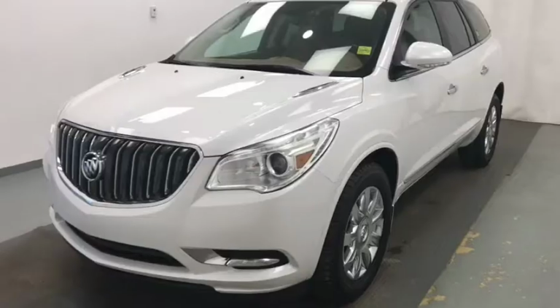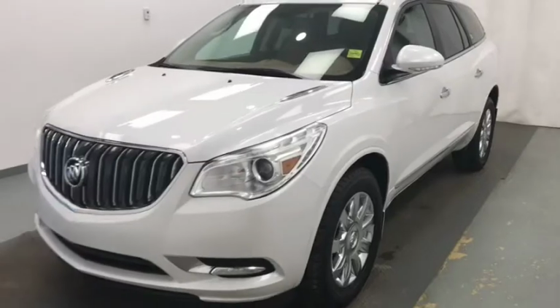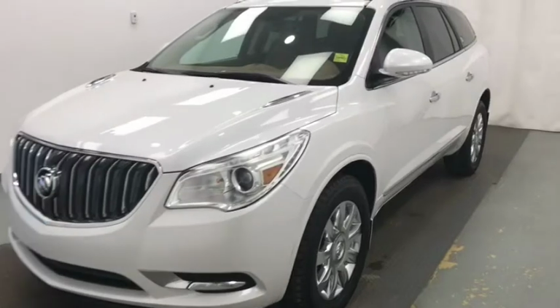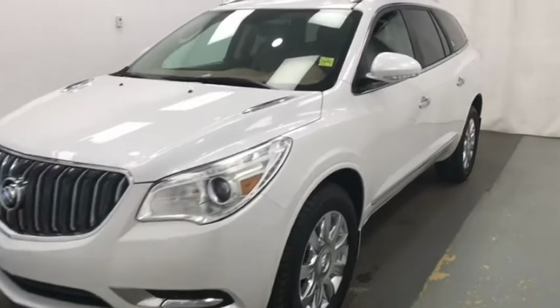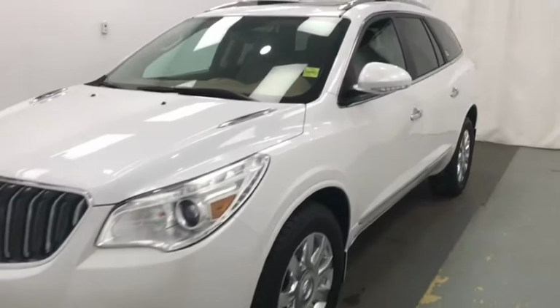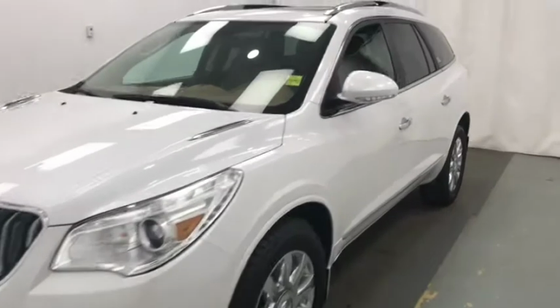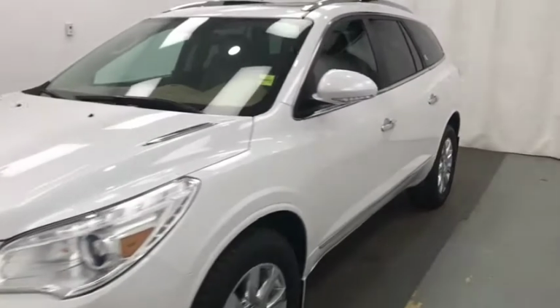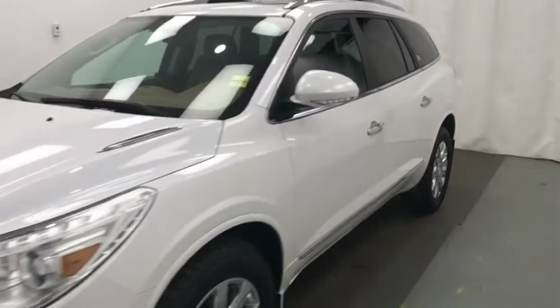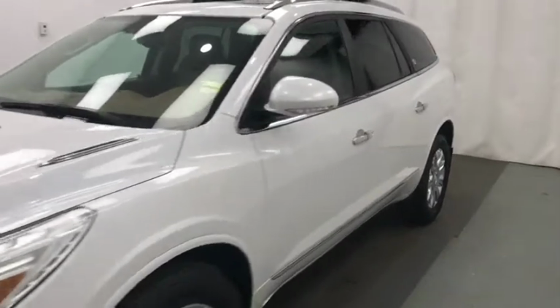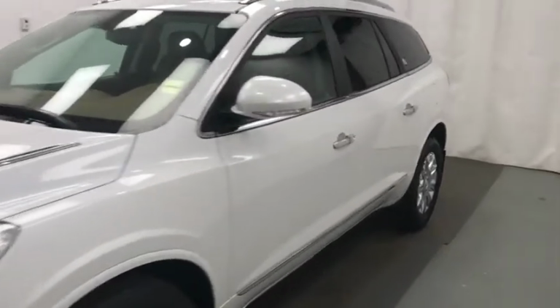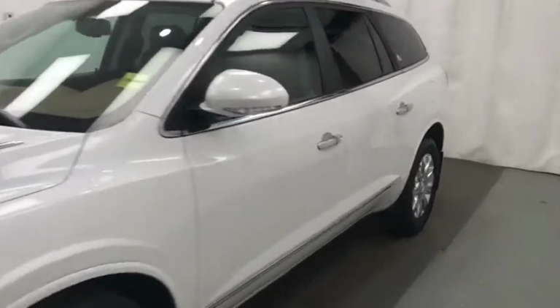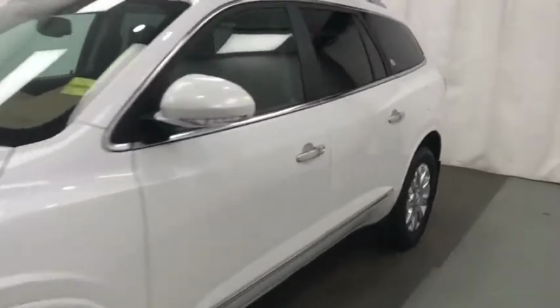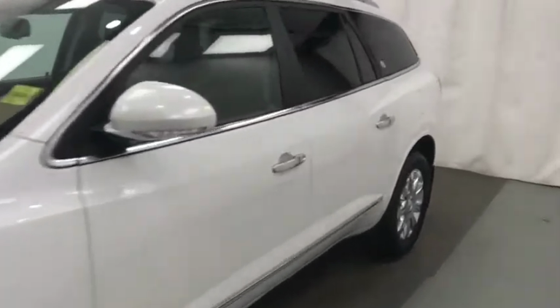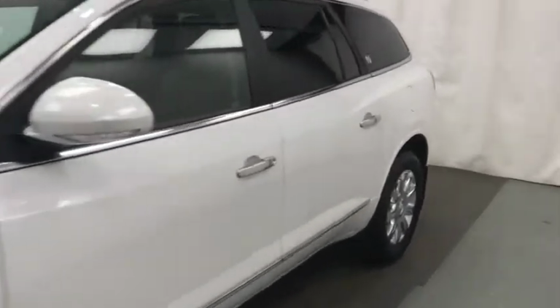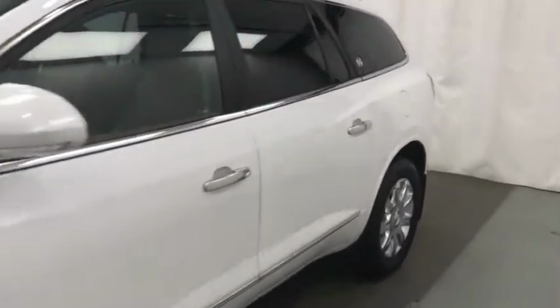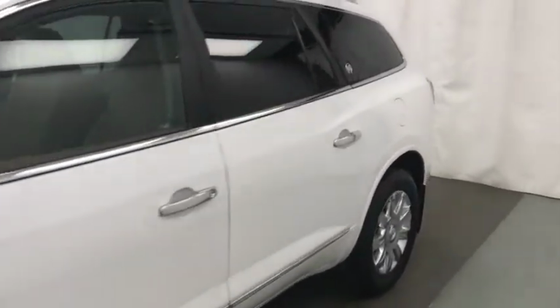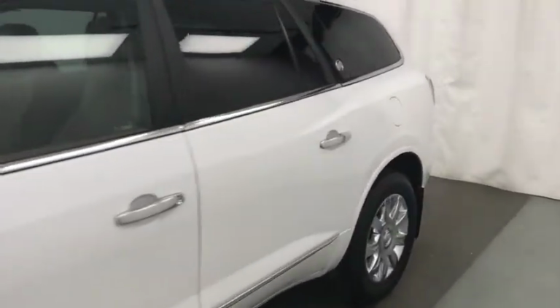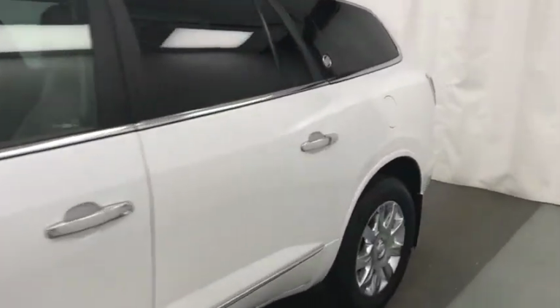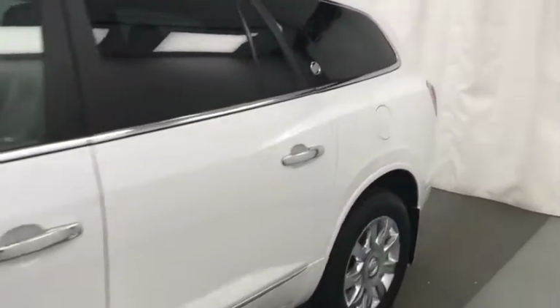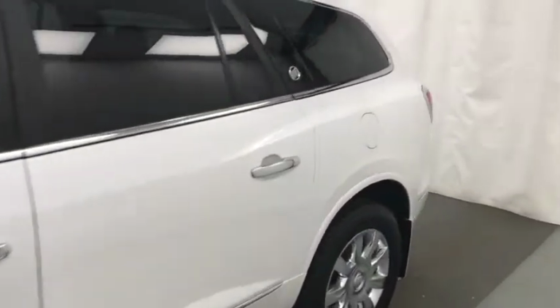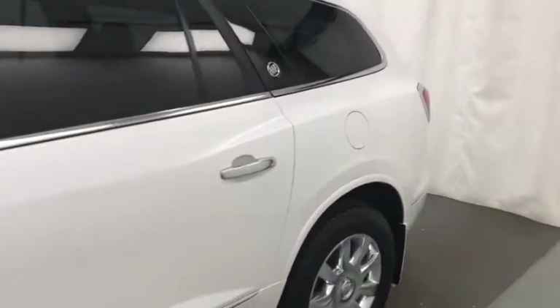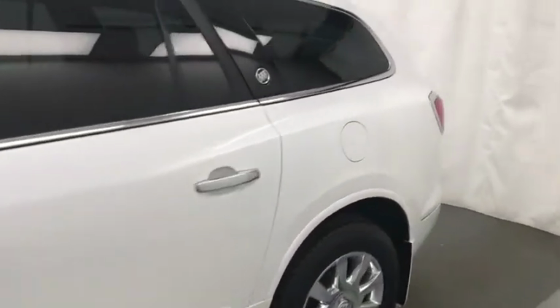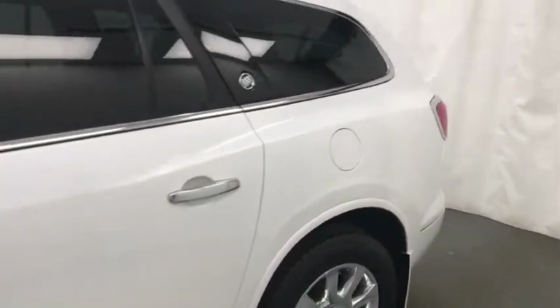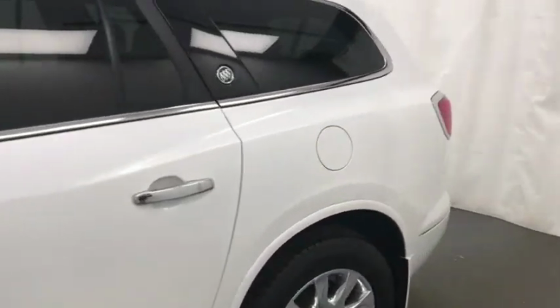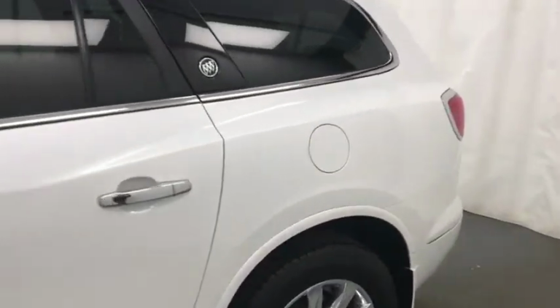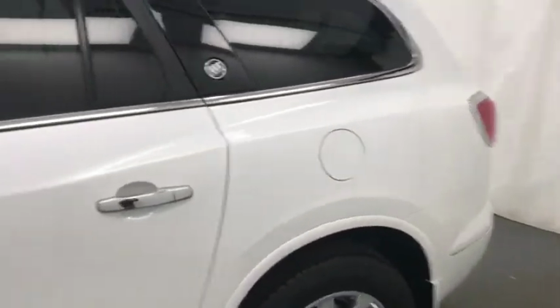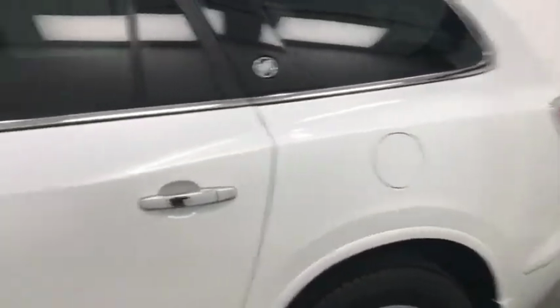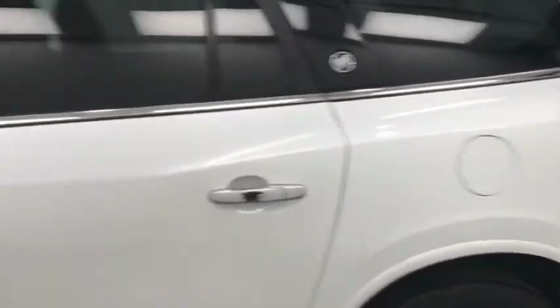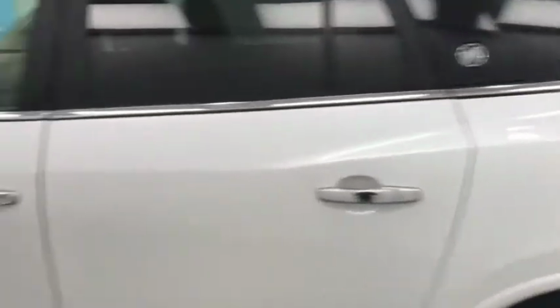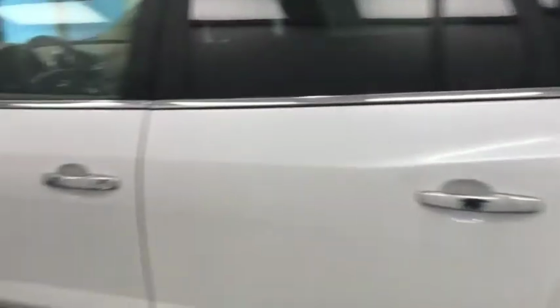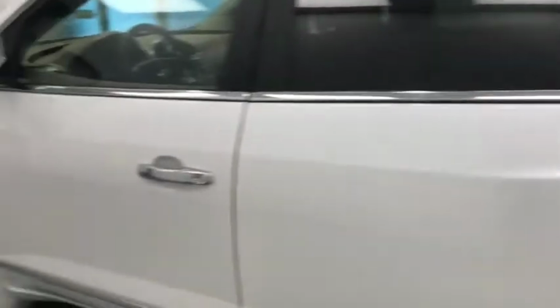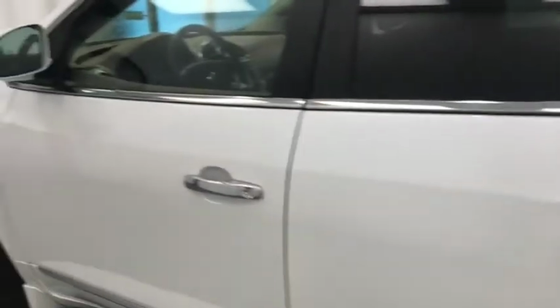Today we're doing stock number 178797 on a 2017 Buick Enclave, and our exterior color is white.